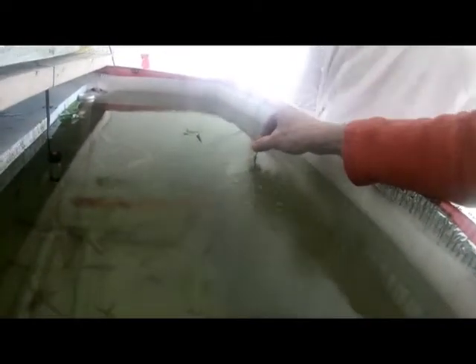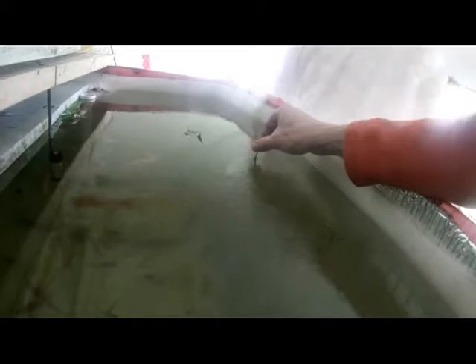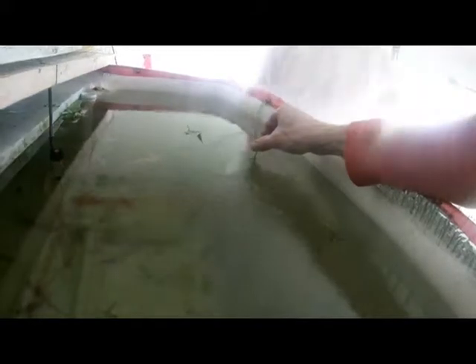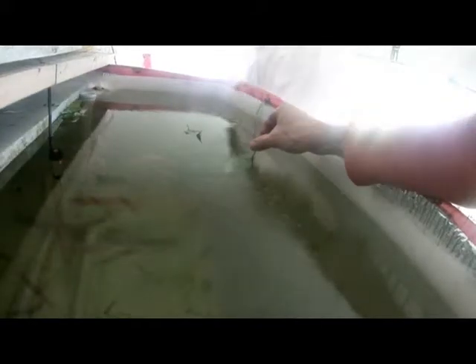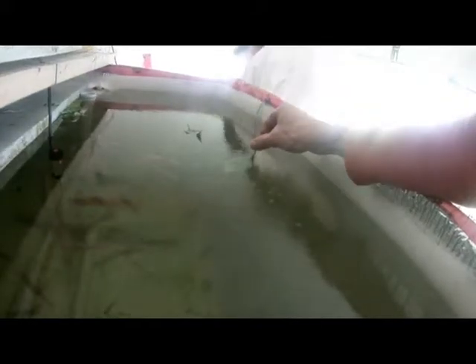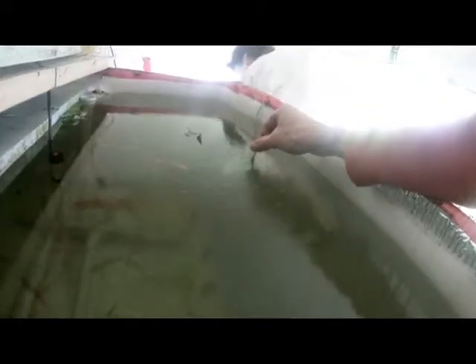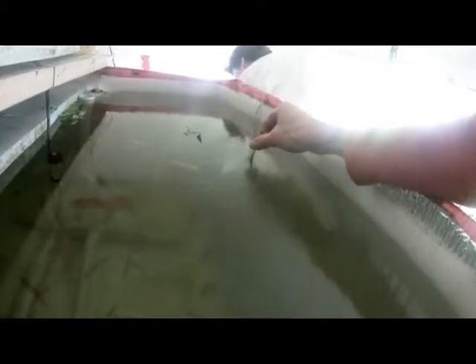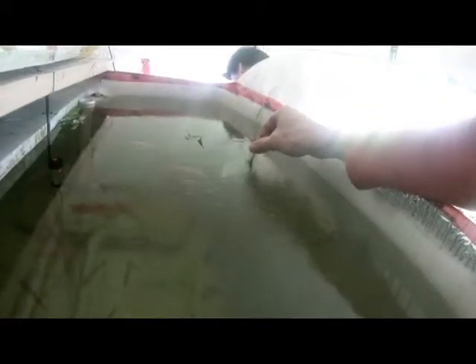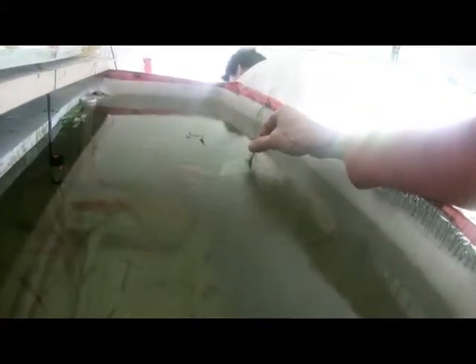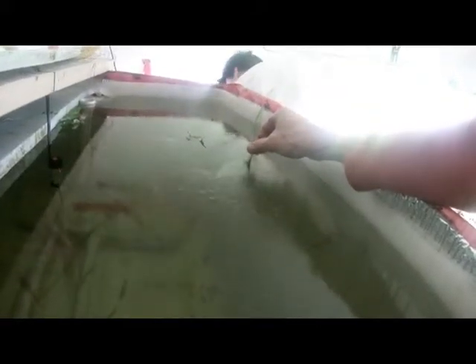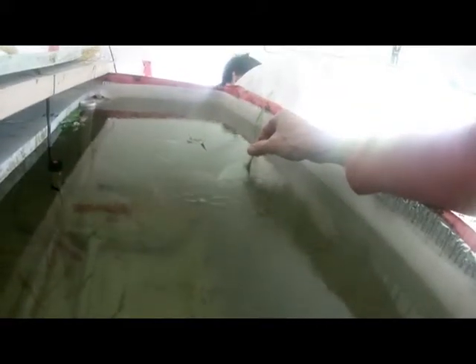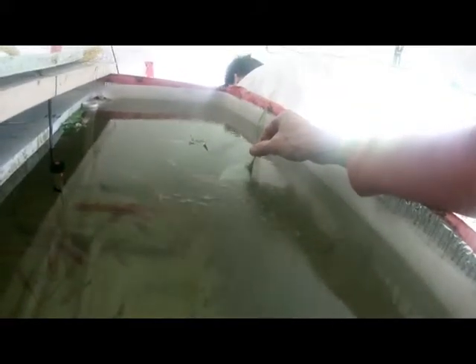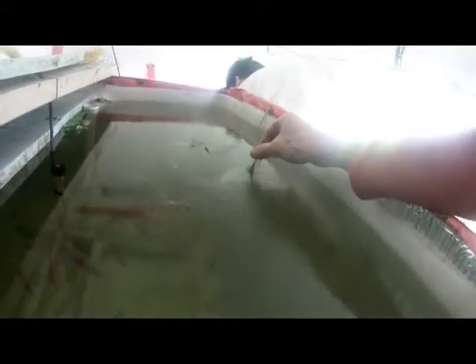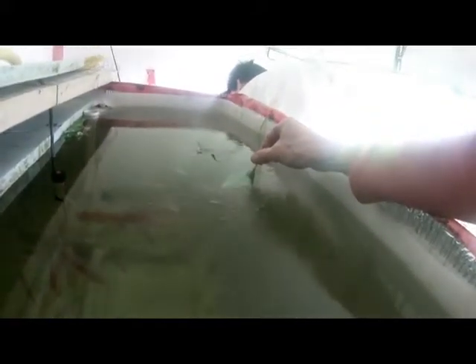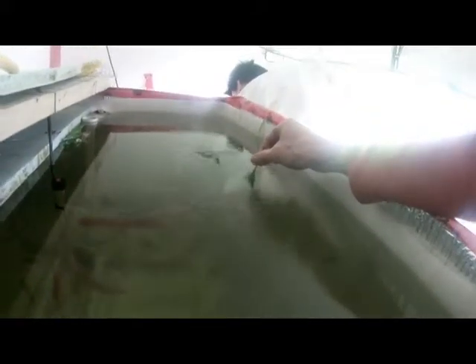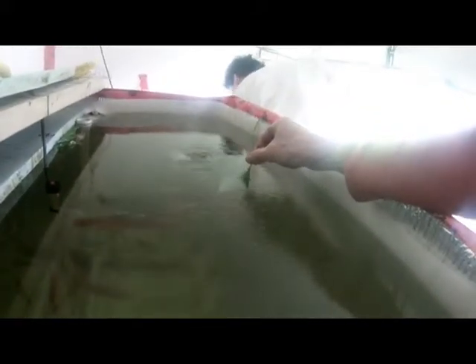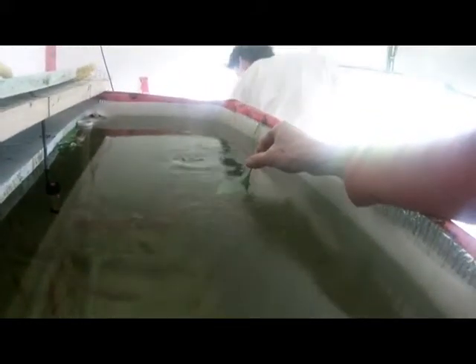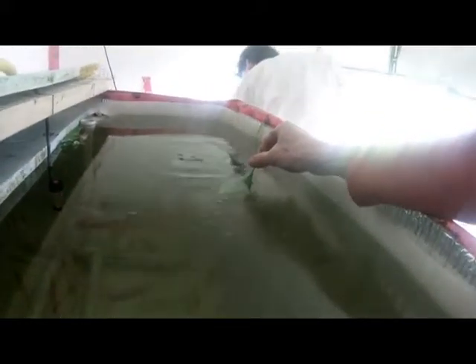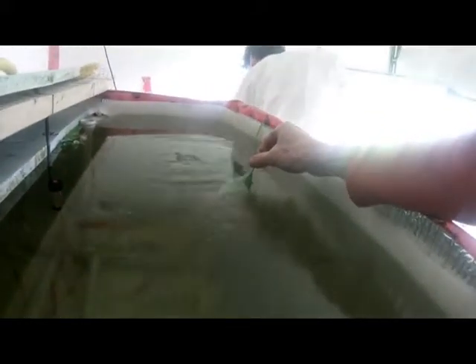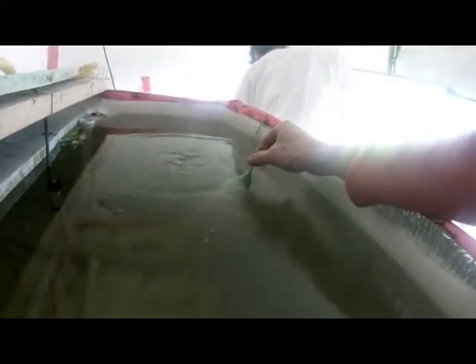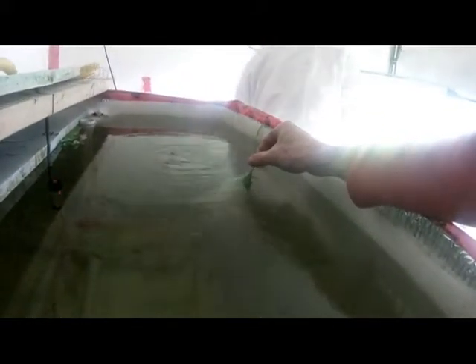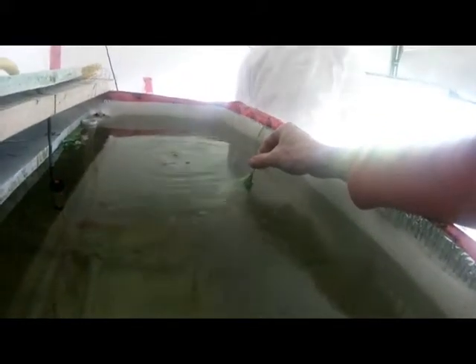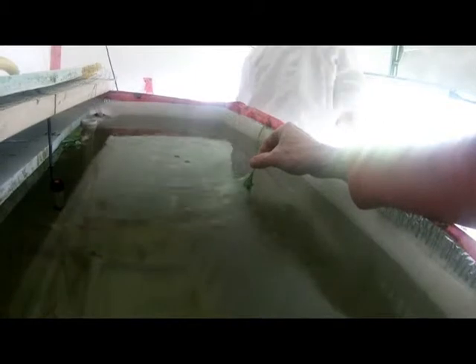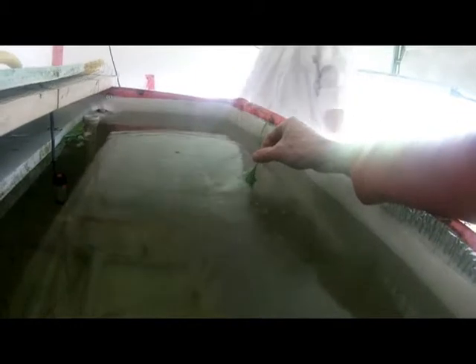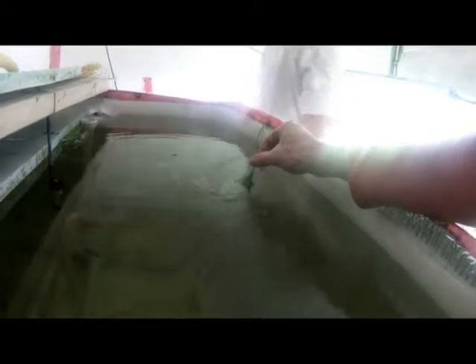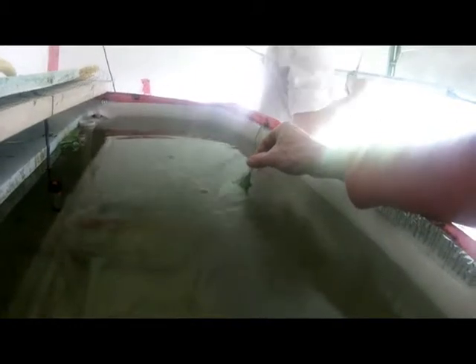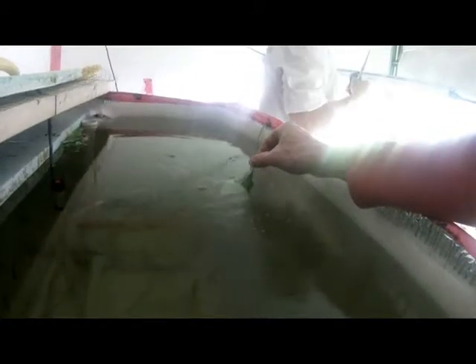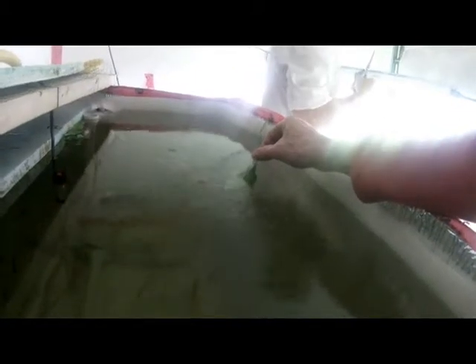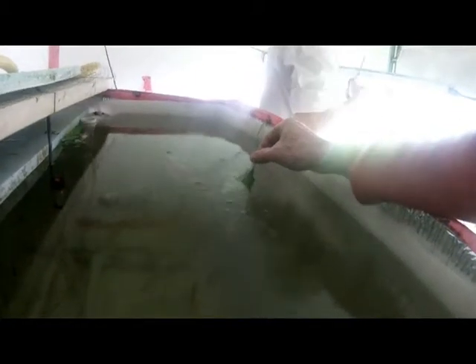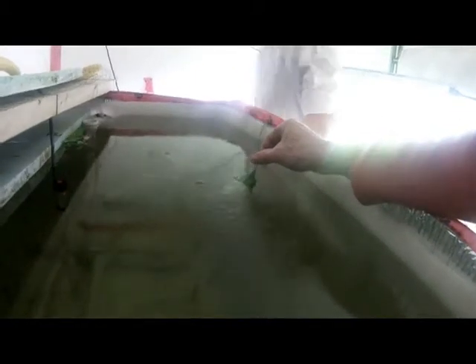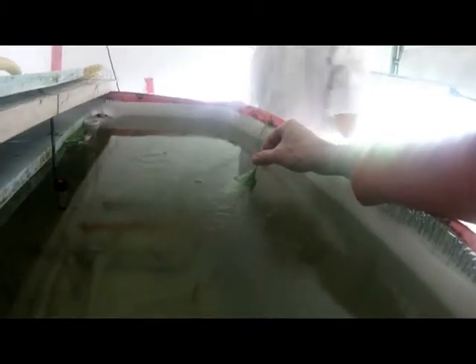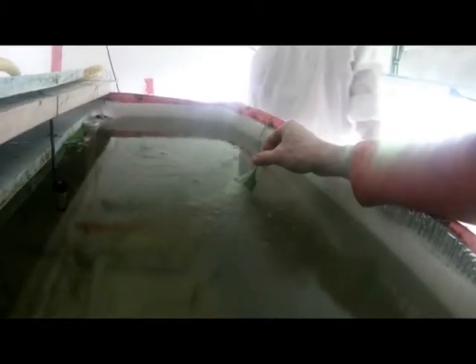So what's this you have going on down here? Those are some more of the new starts. We start them down in there and then we move them up into here once they sprout.